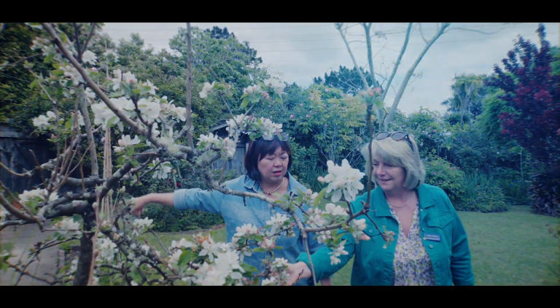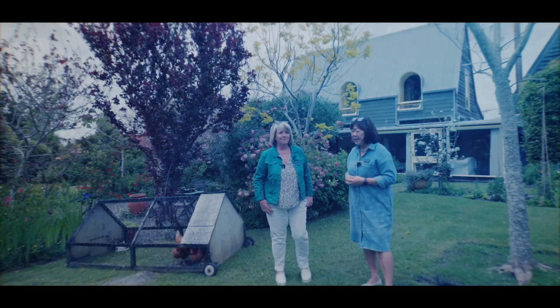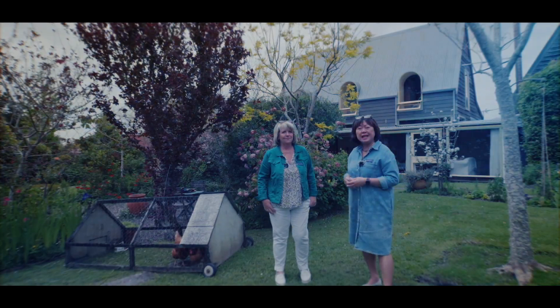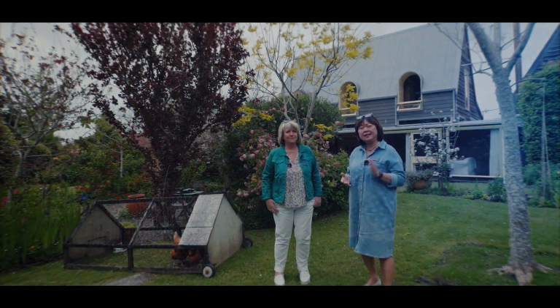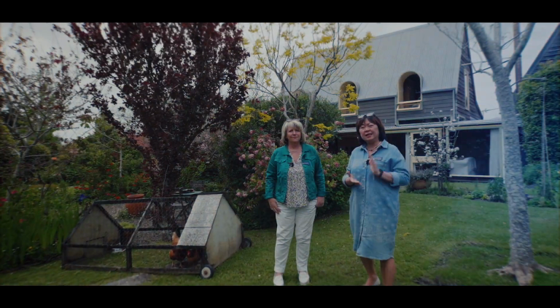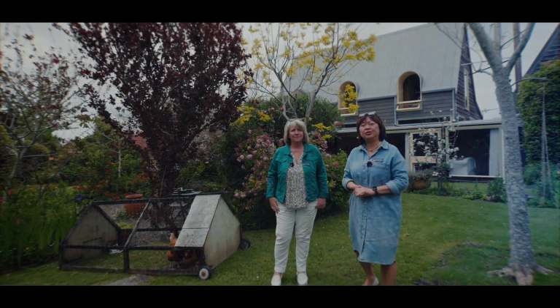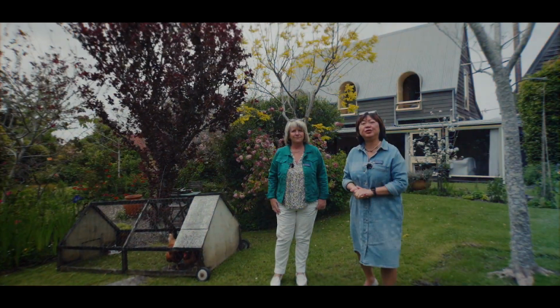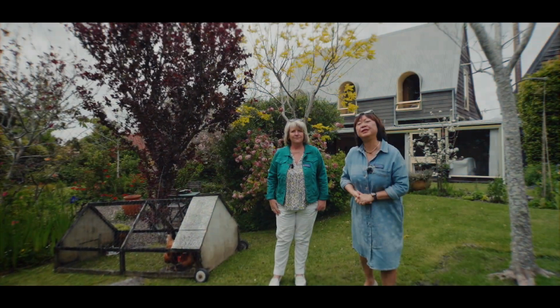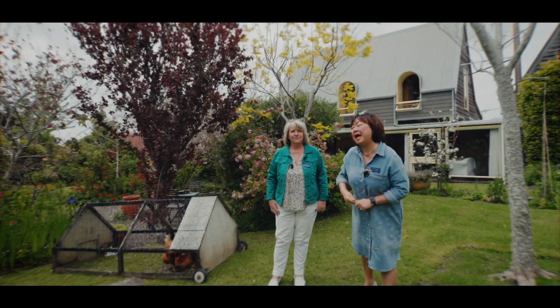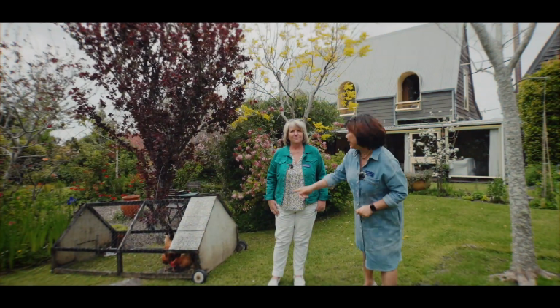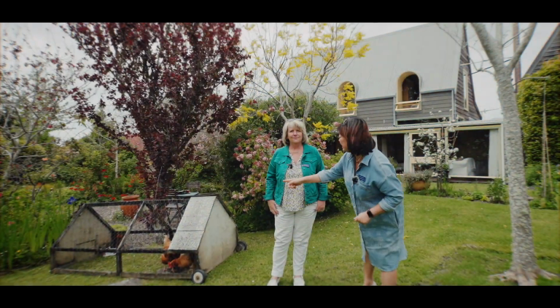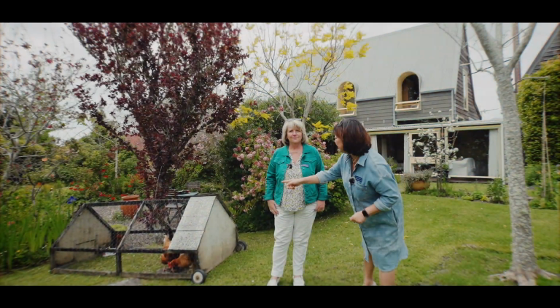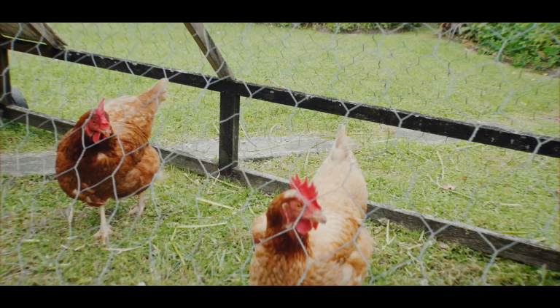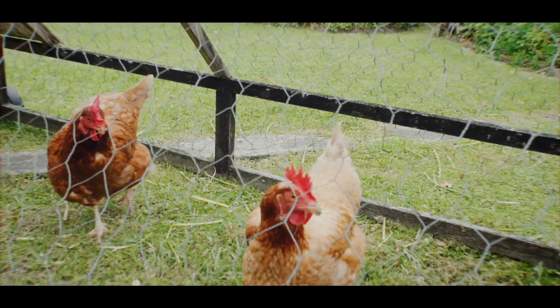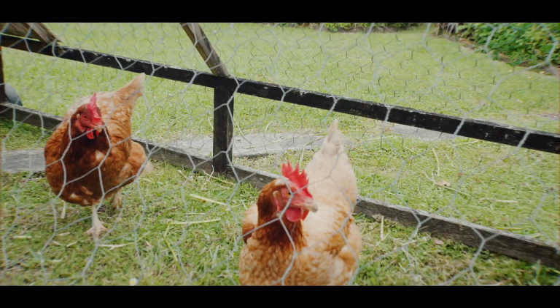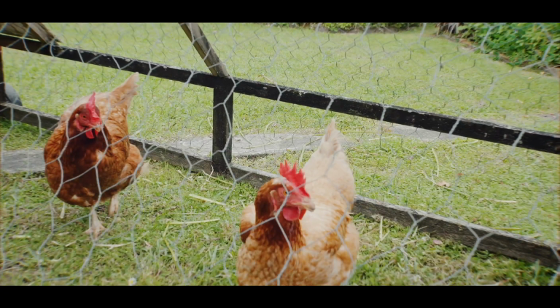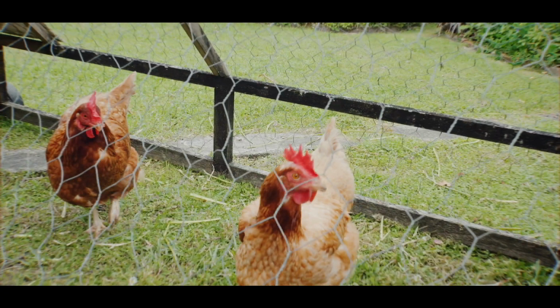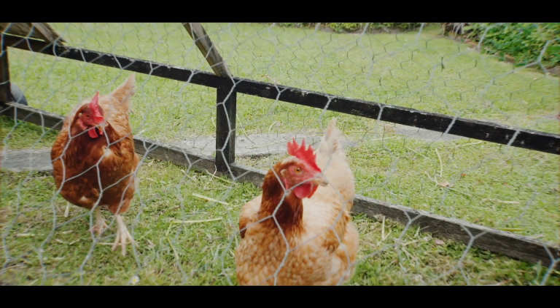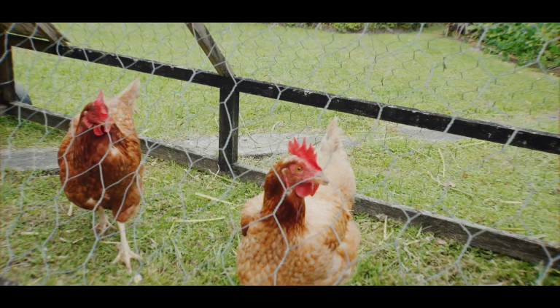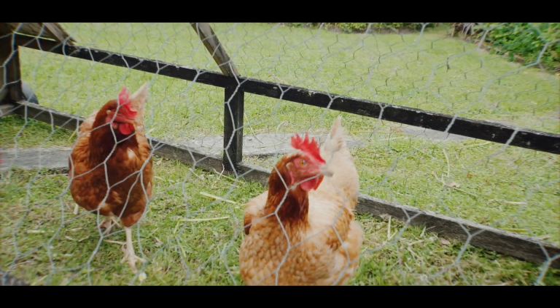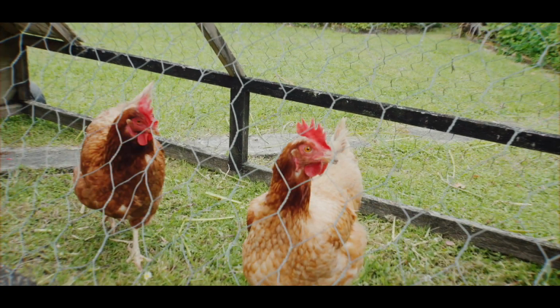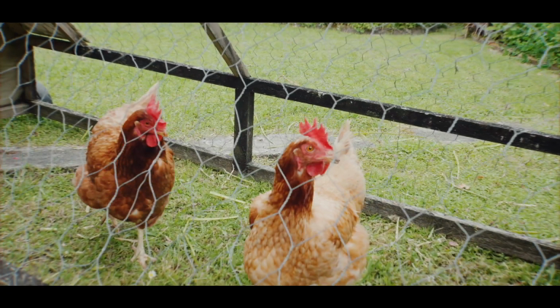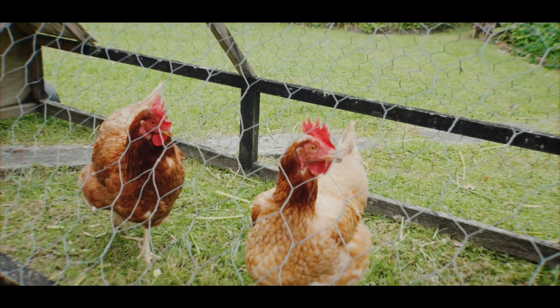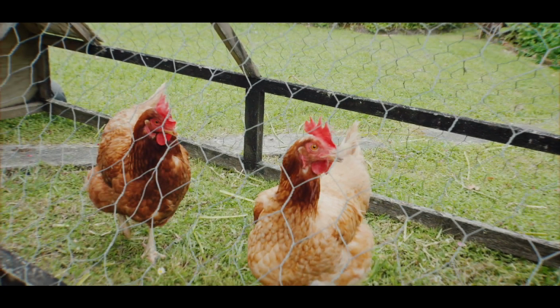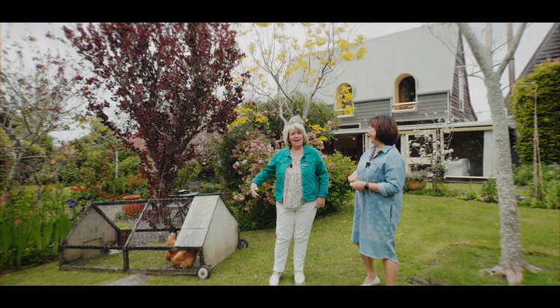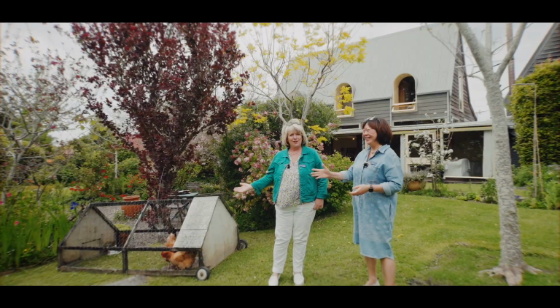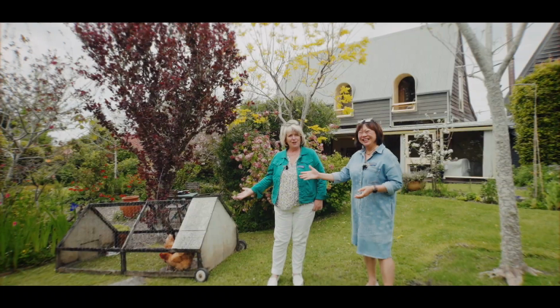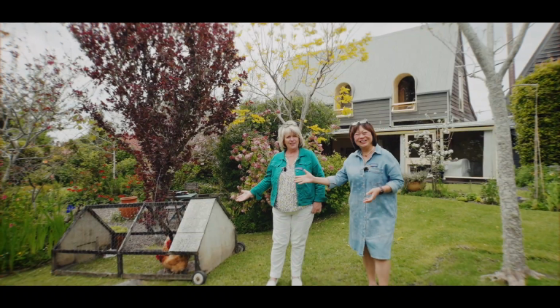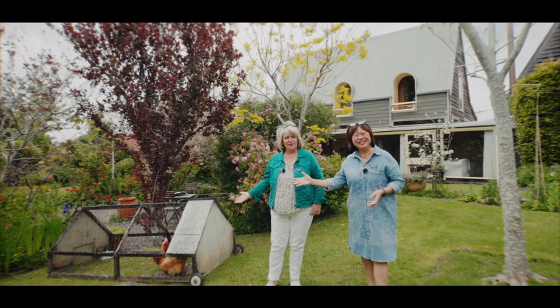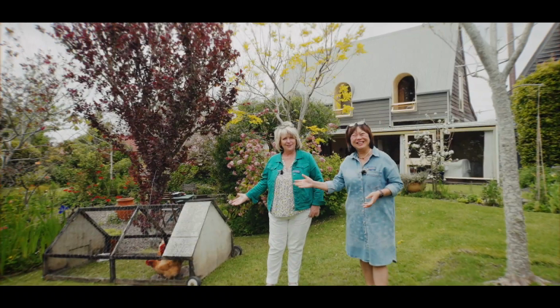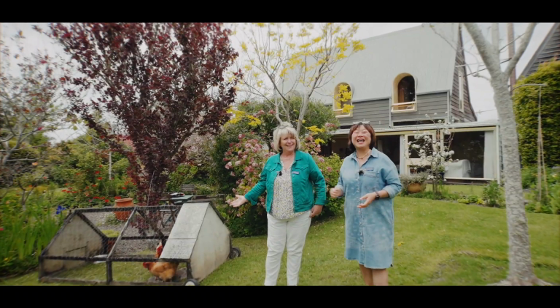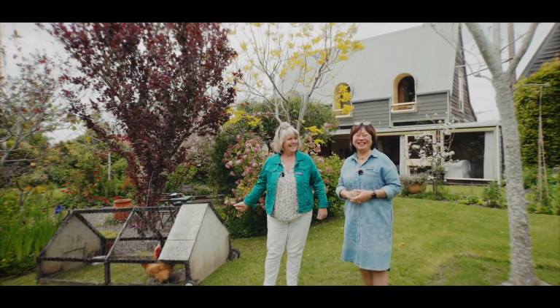Let us introduce Alice and Svetlana — the chickens!